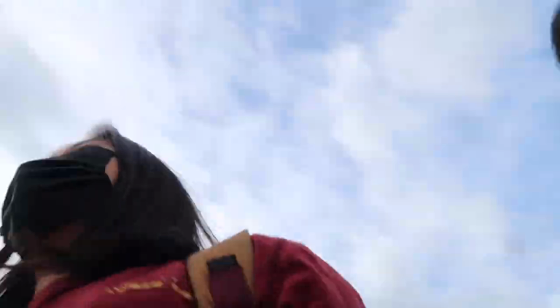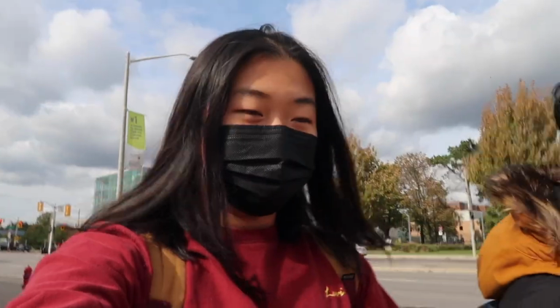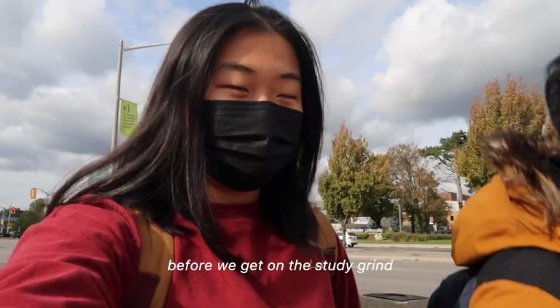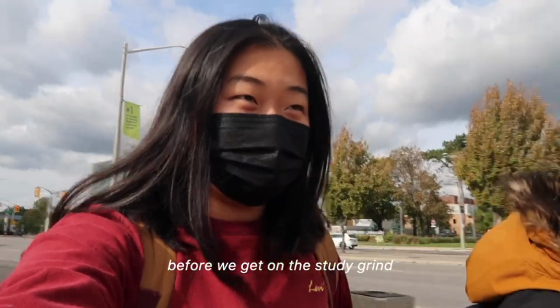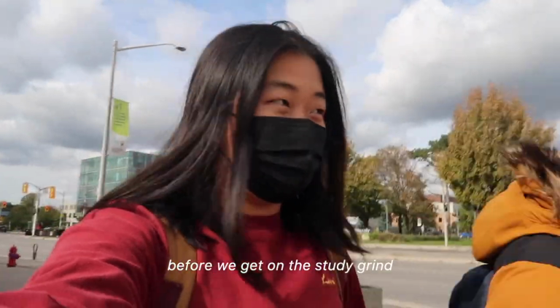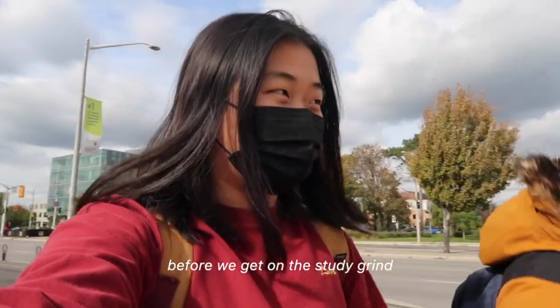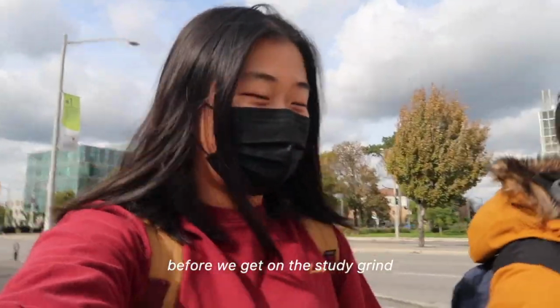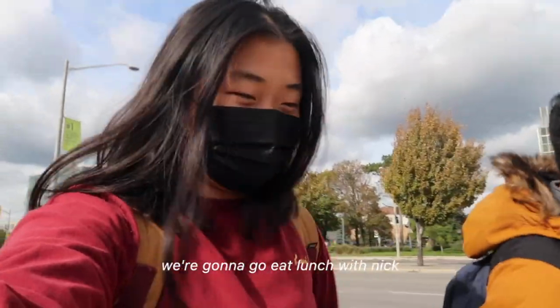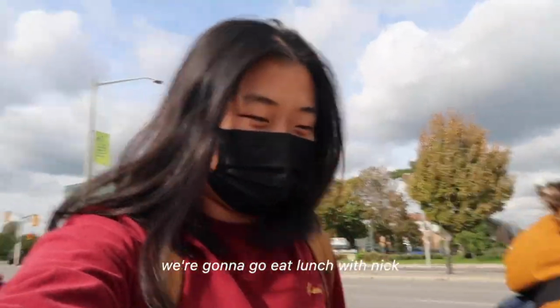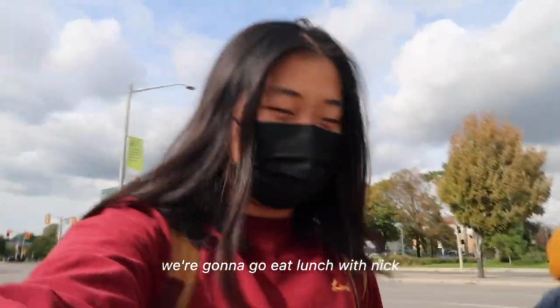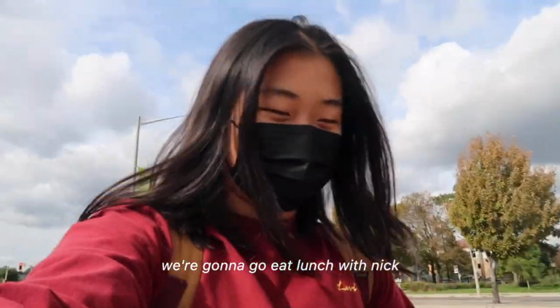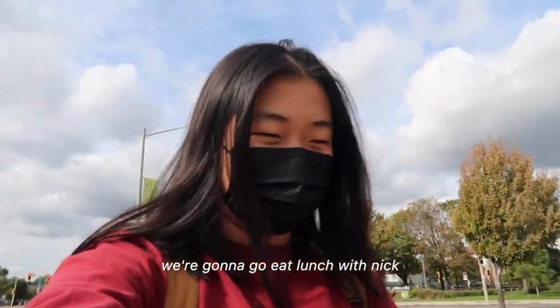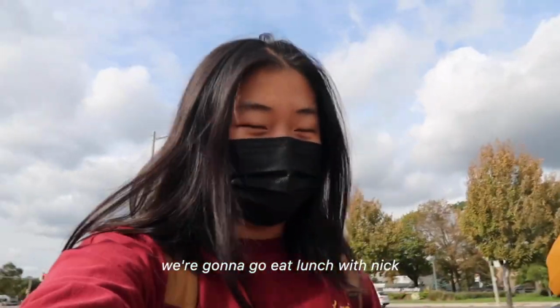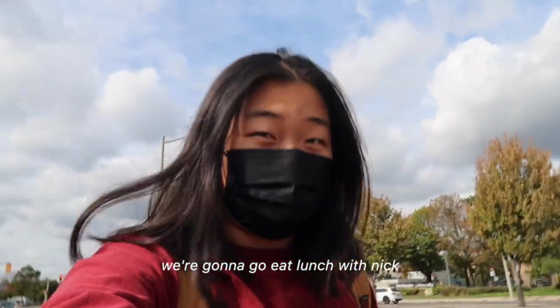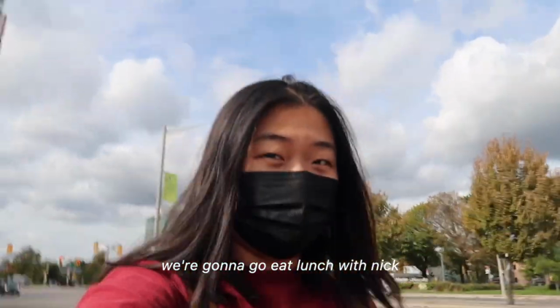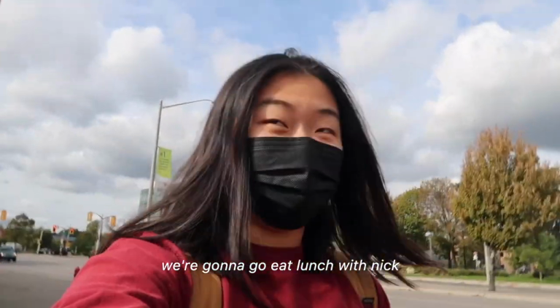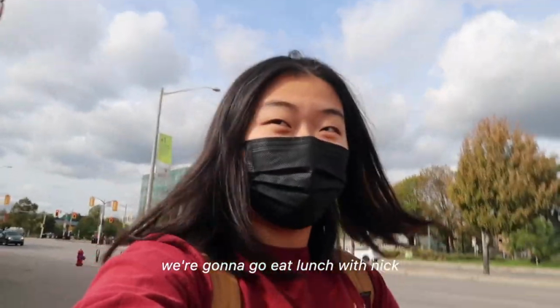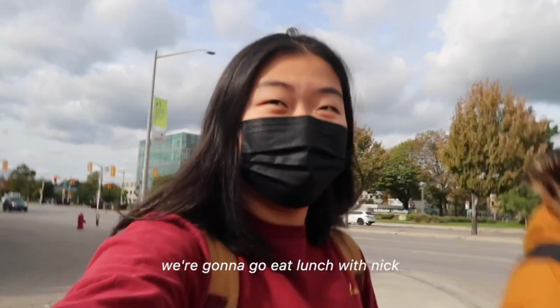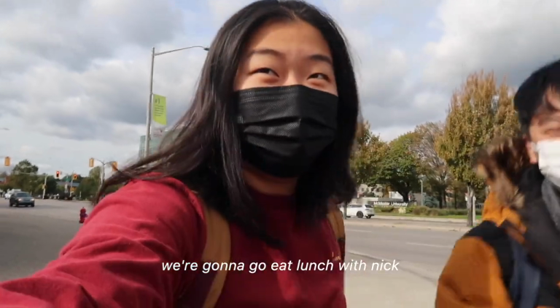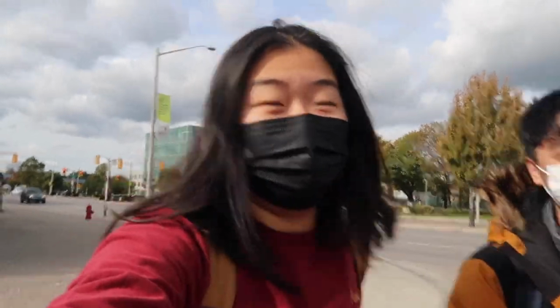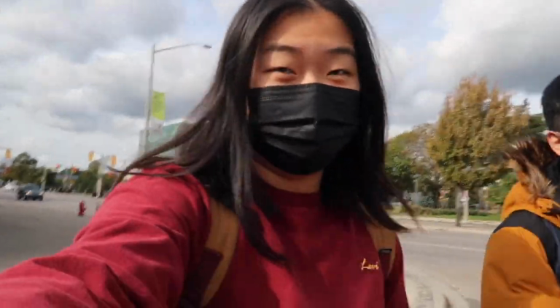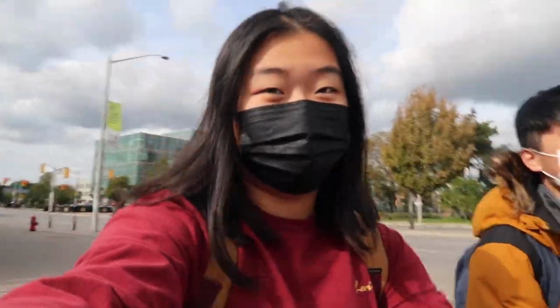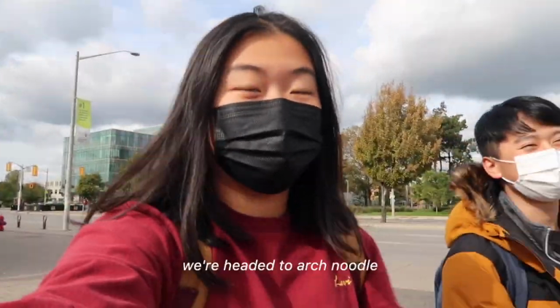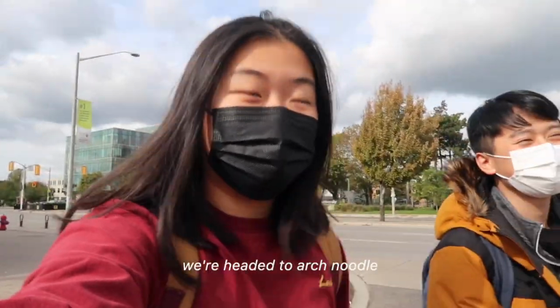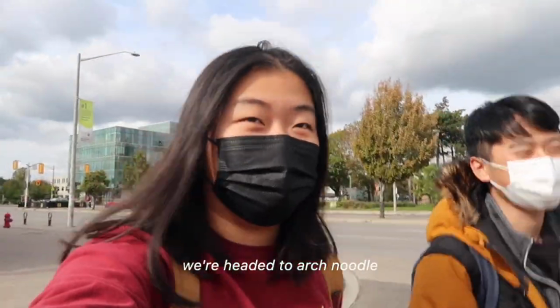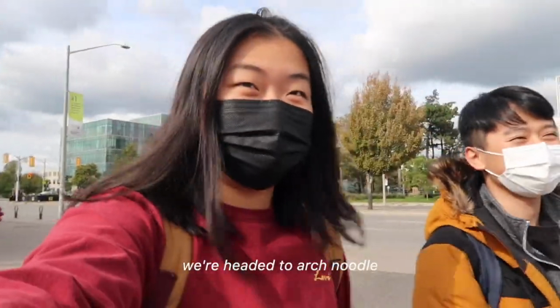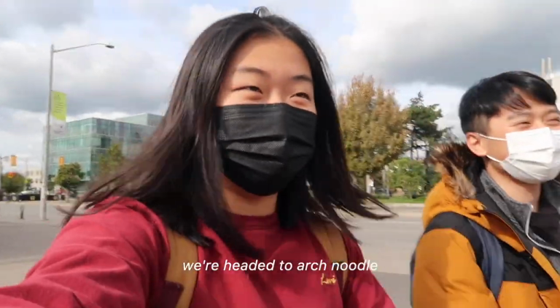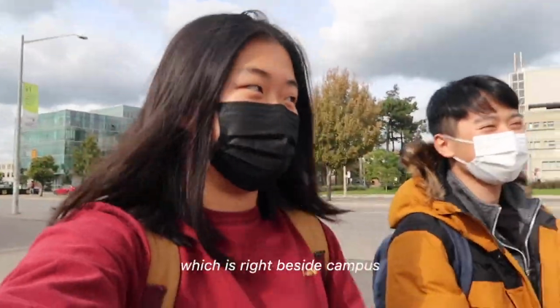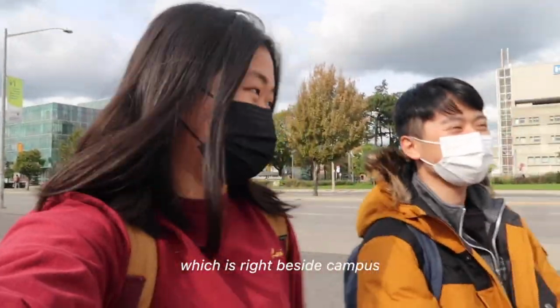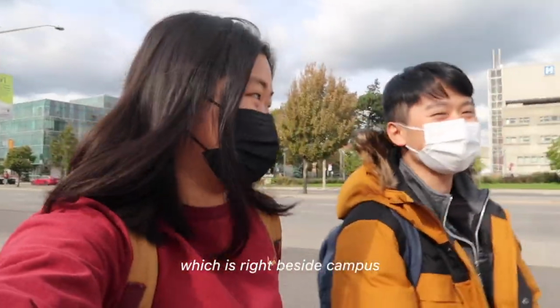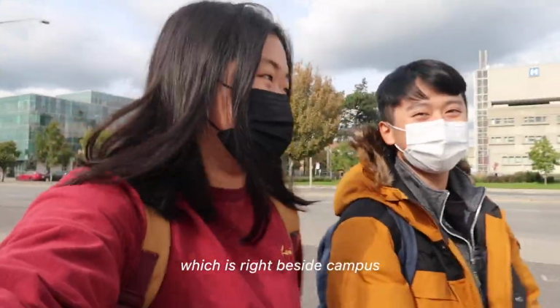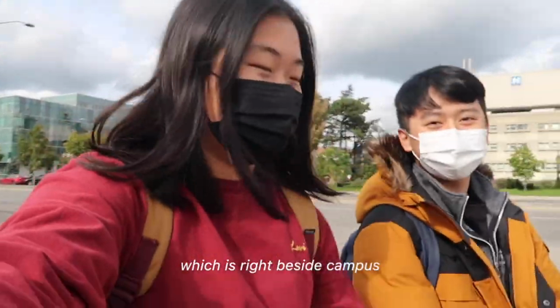Before I get on the study grind, we're going to go eat lunch with Nick. We're just headed to our kitchen, which is like the side of campus.